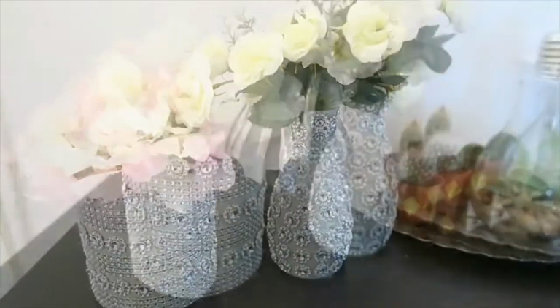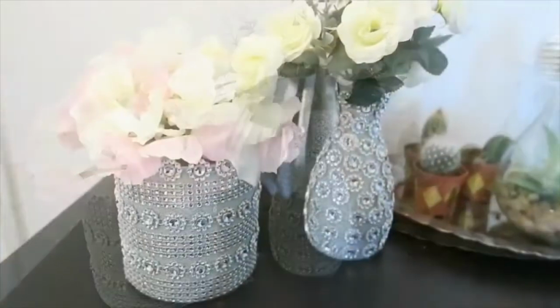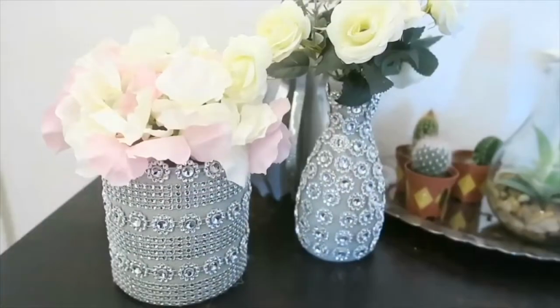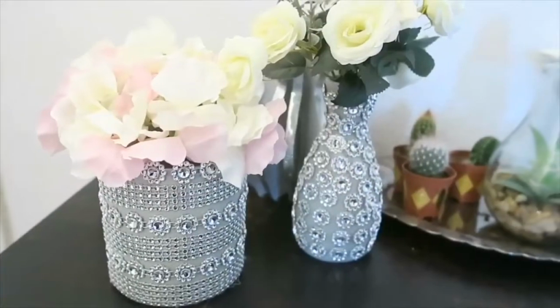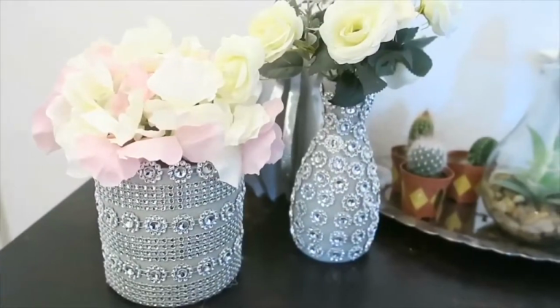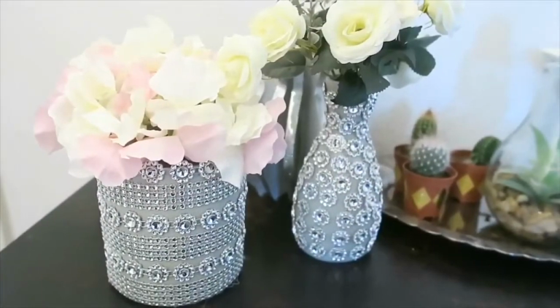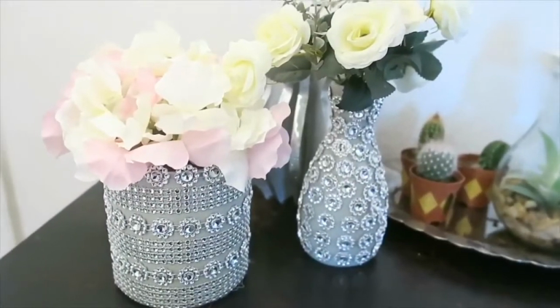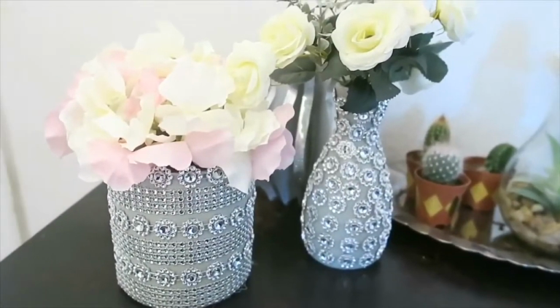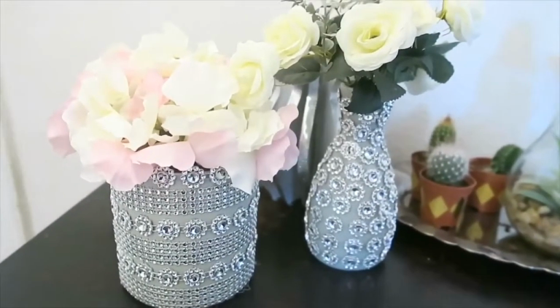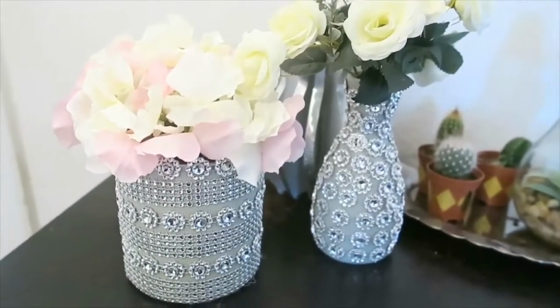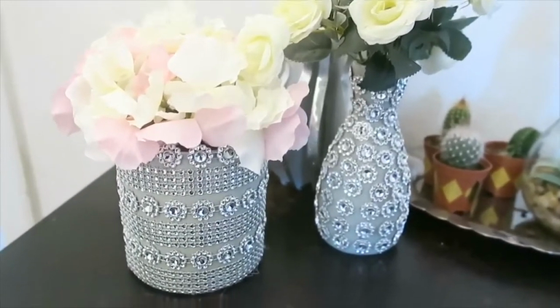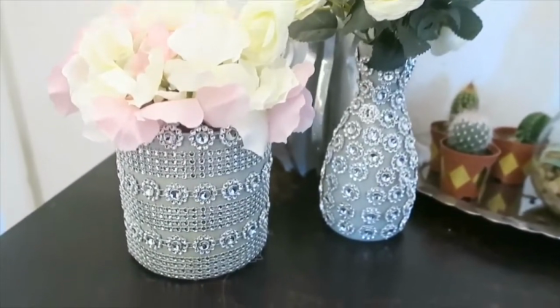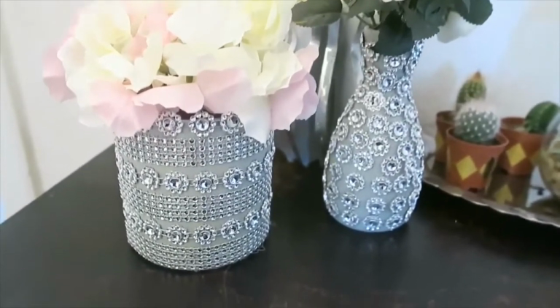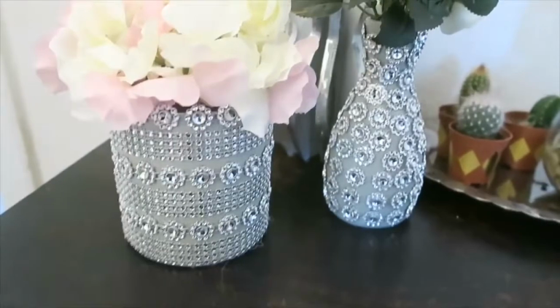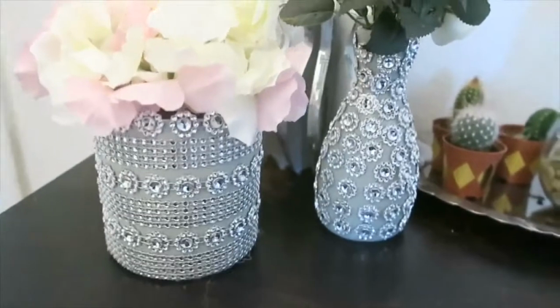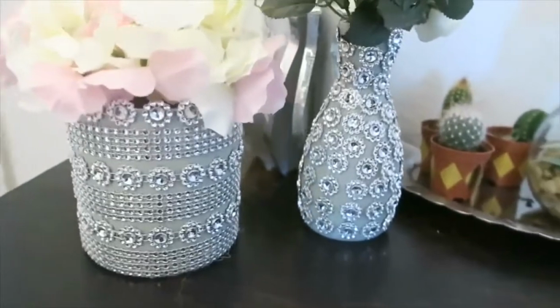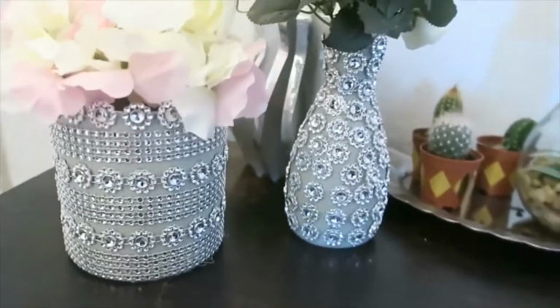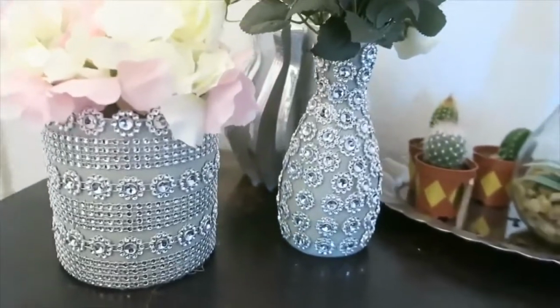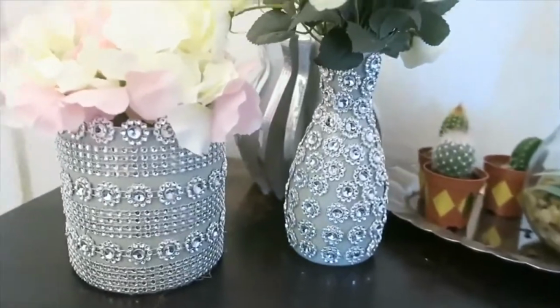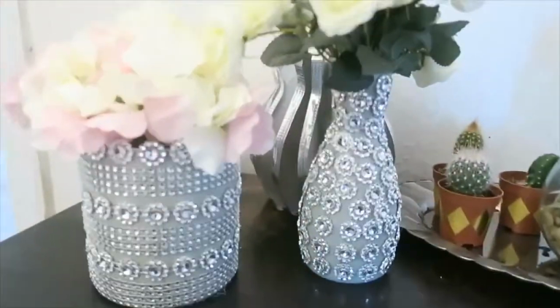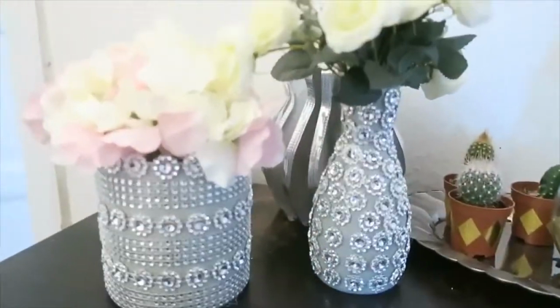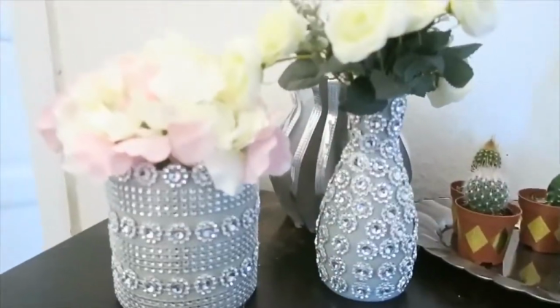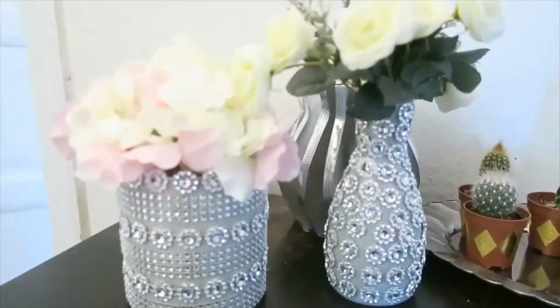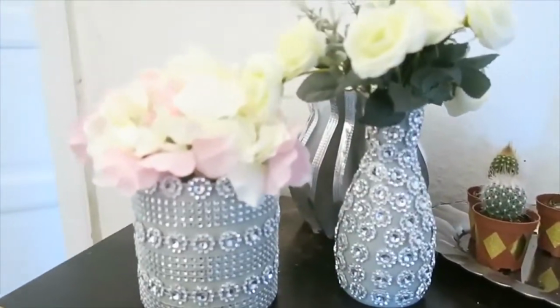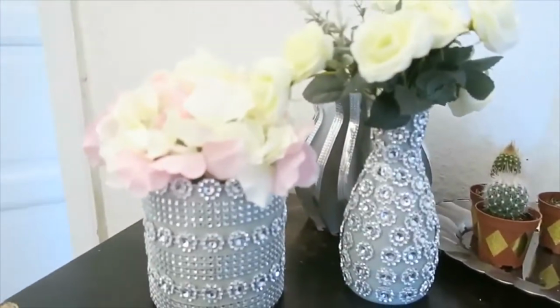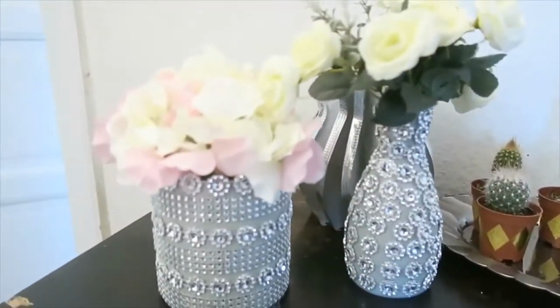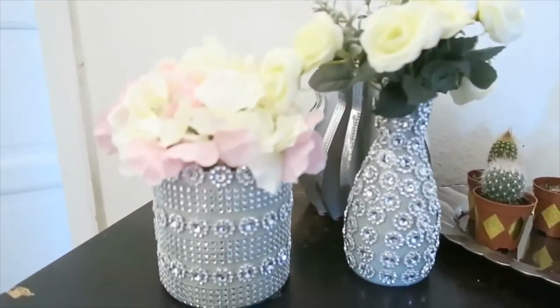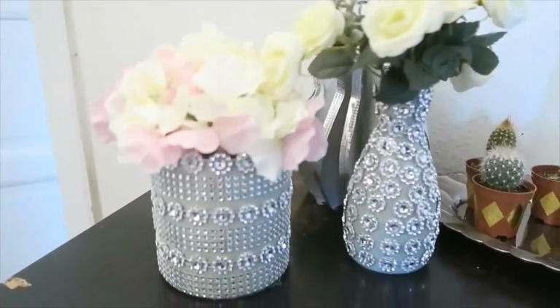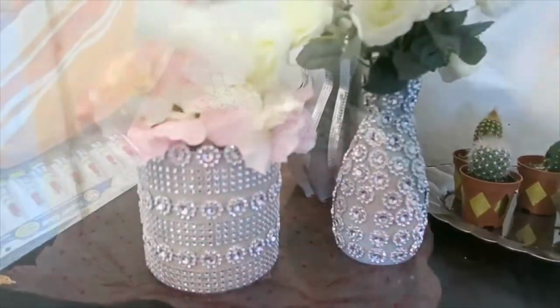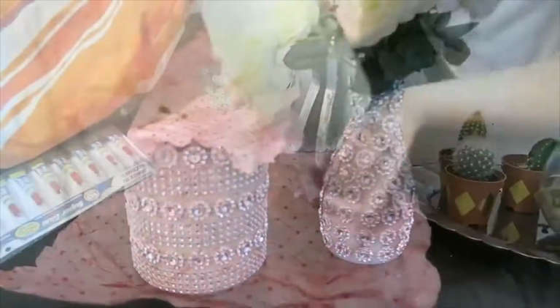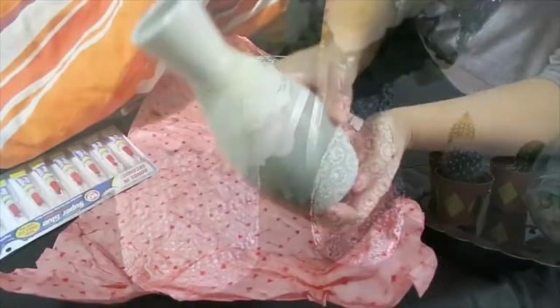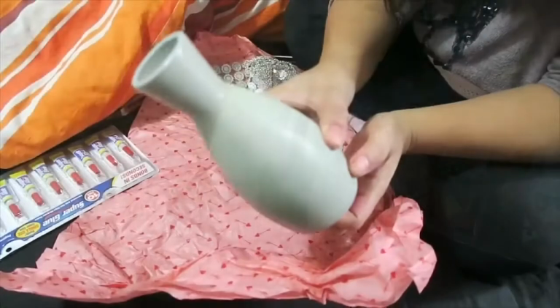Hello guys! So, I will be showing you this Glam Vase, kung paano ko po siya ginawa. So, let's get started!